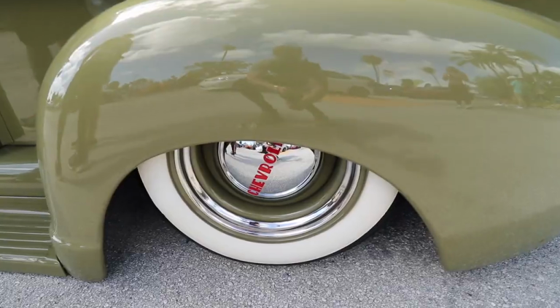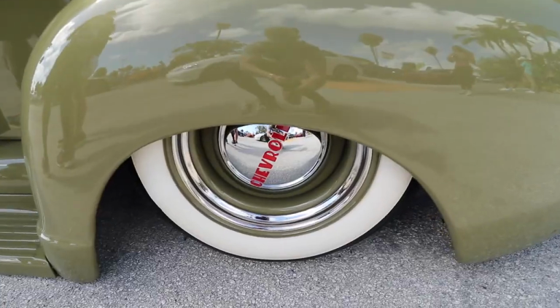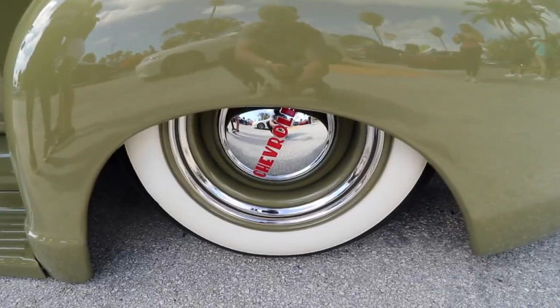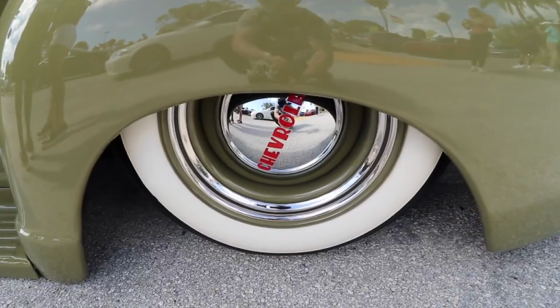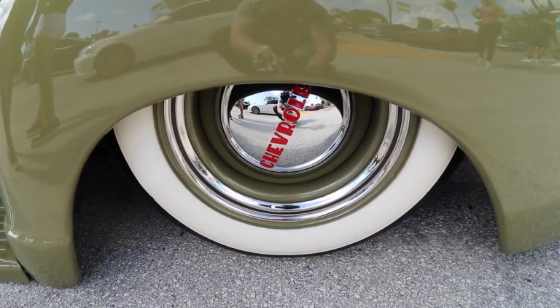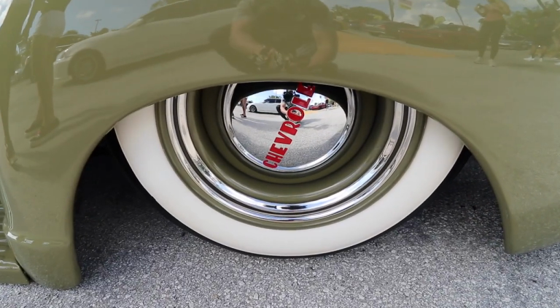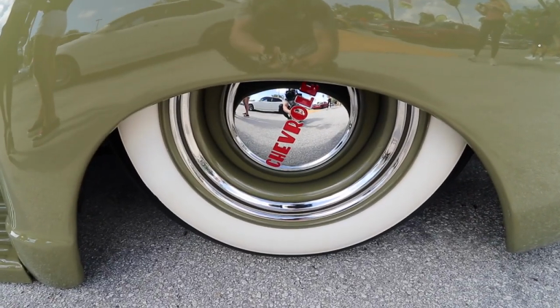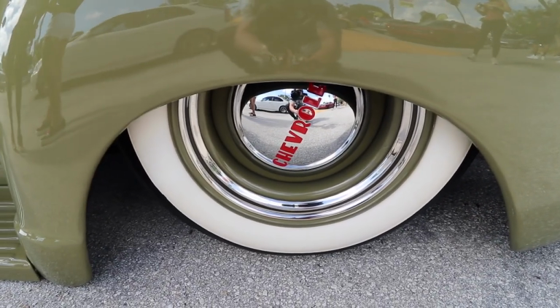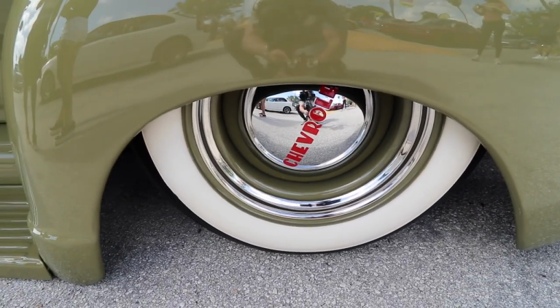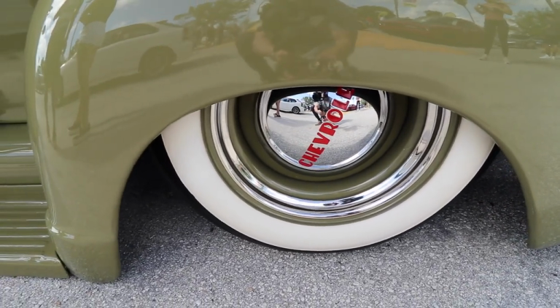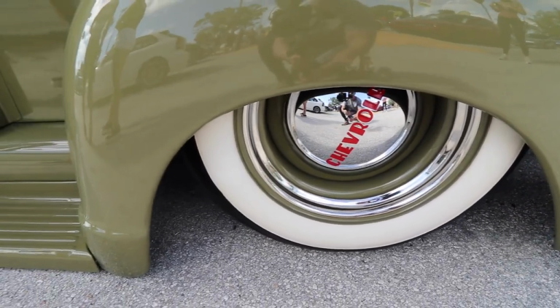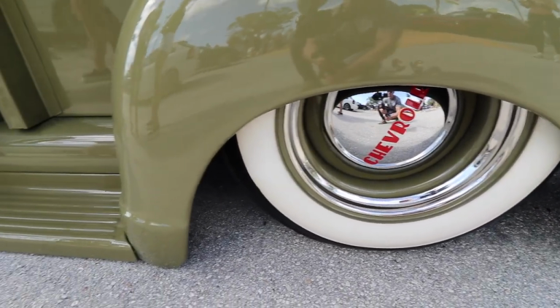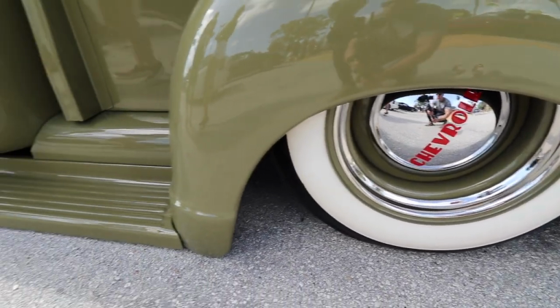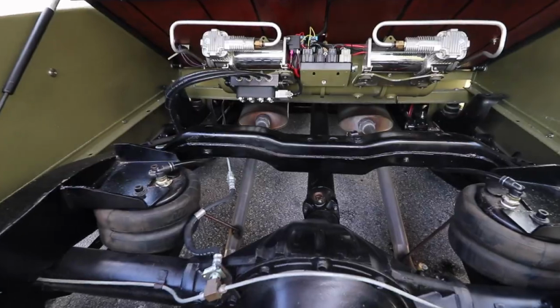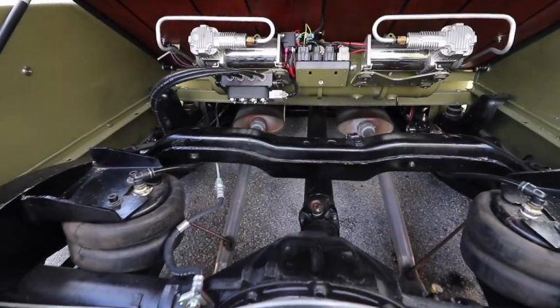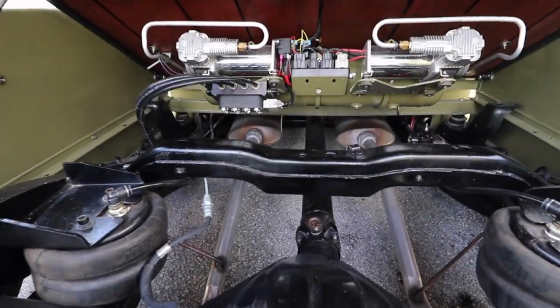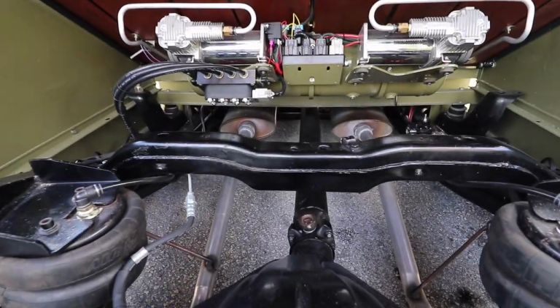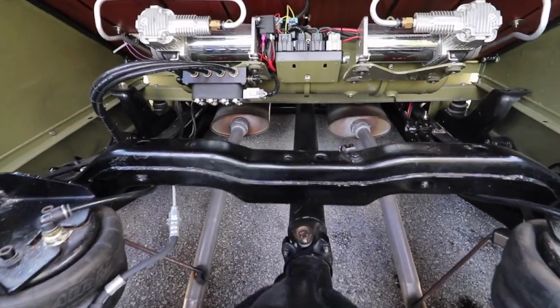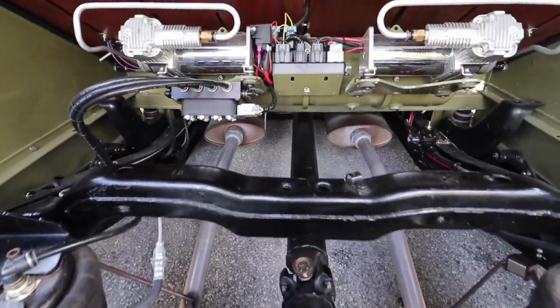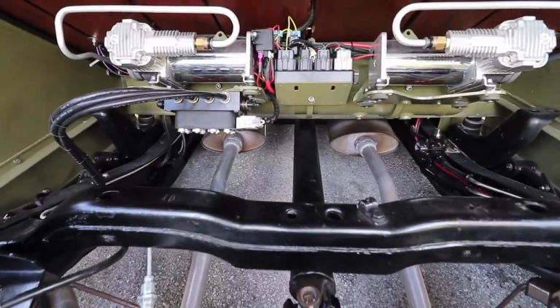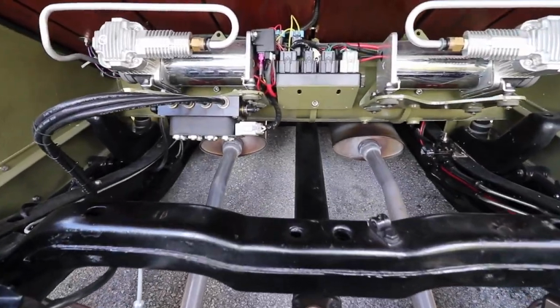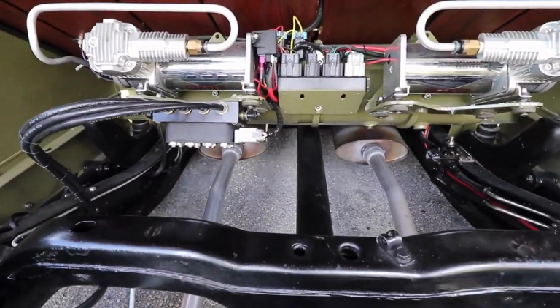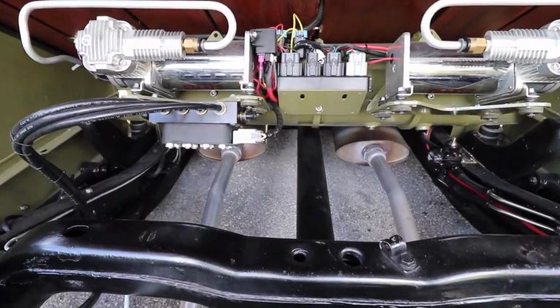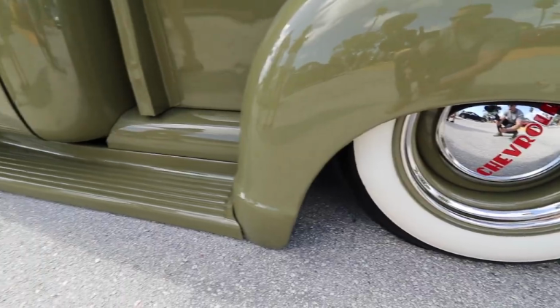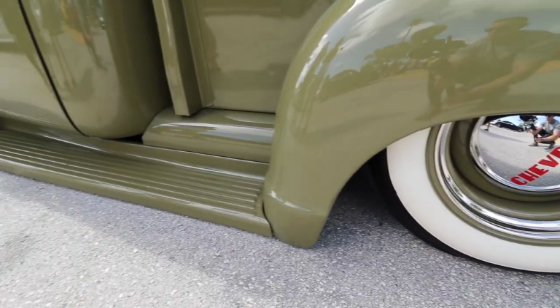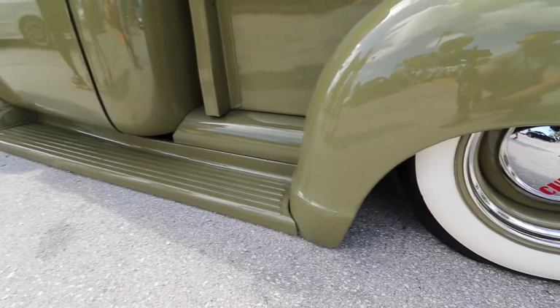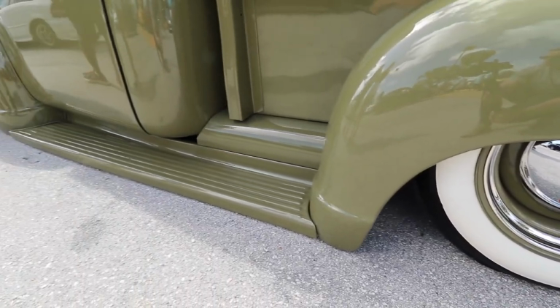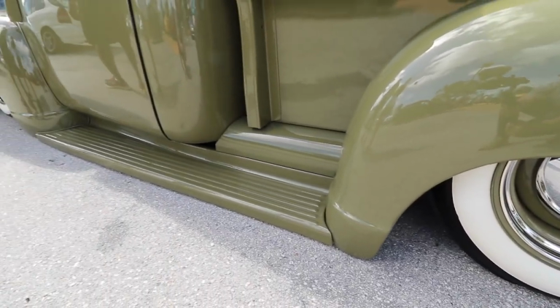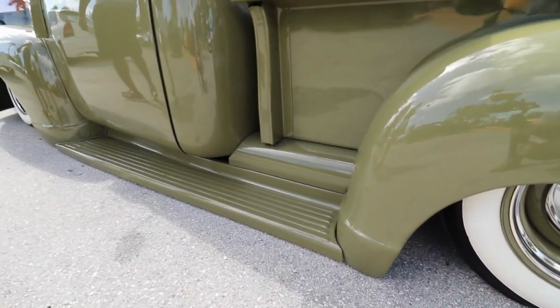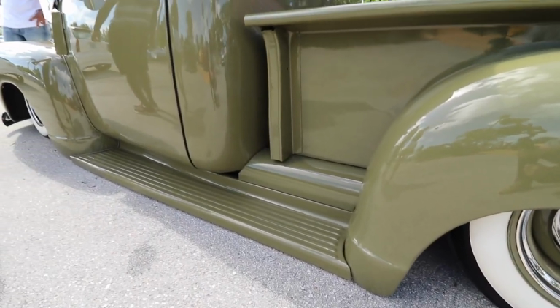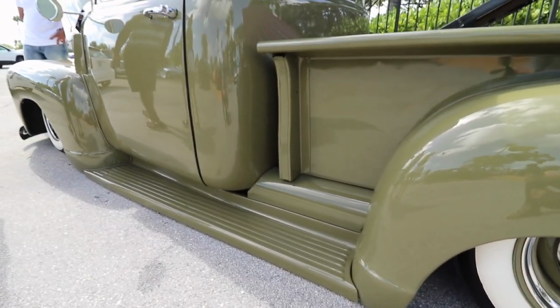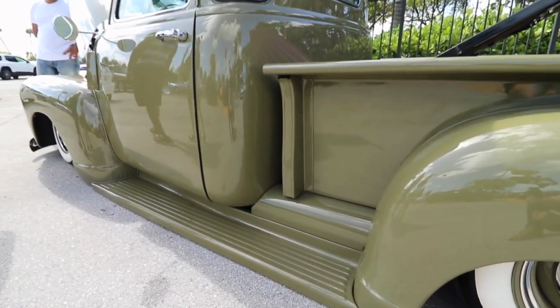What type of suspension are you running in it? It's on an S10 frame and I have the air suspension on it with the air level. Can you show me inside? Yeah, sure.